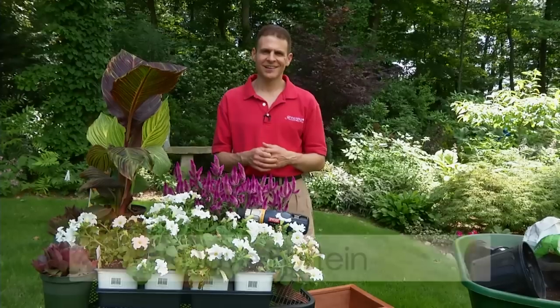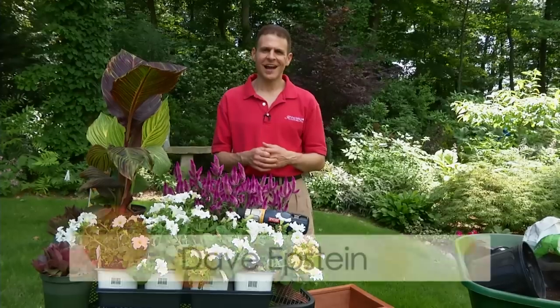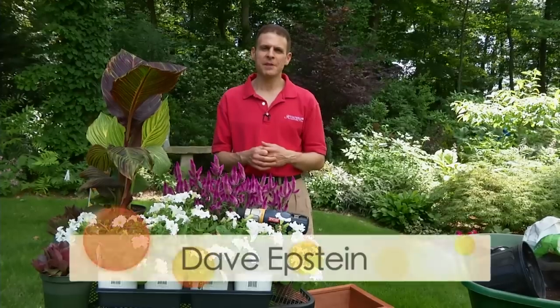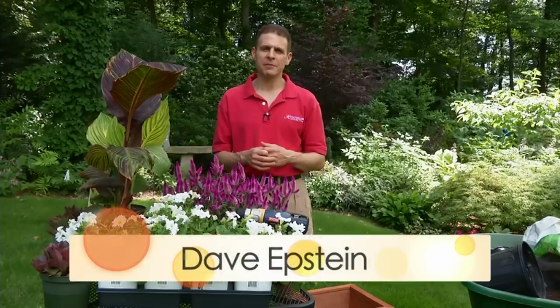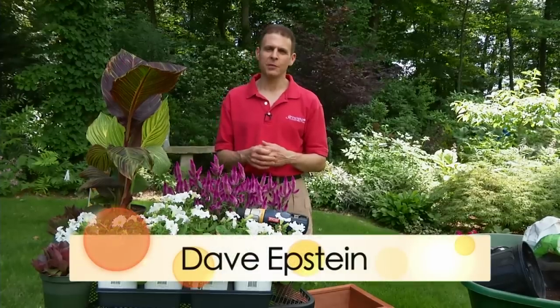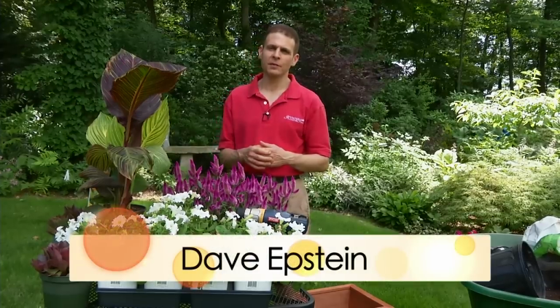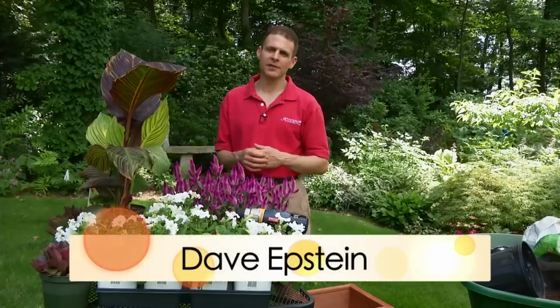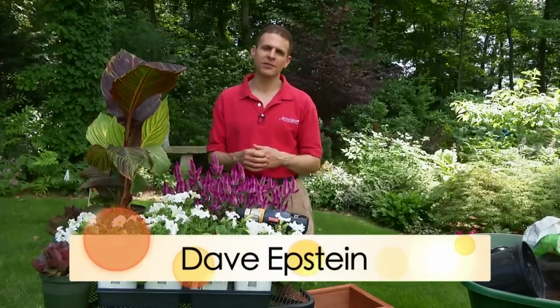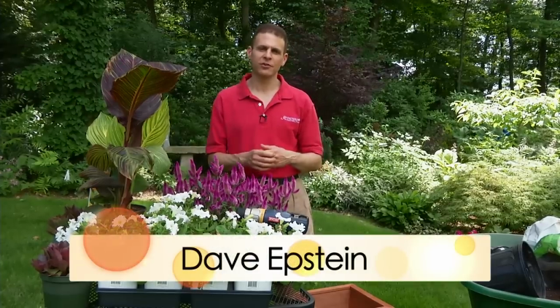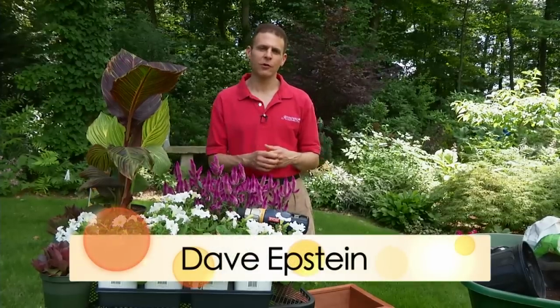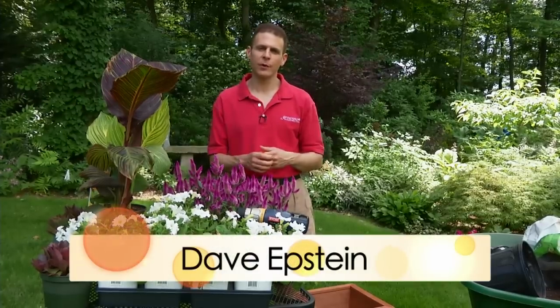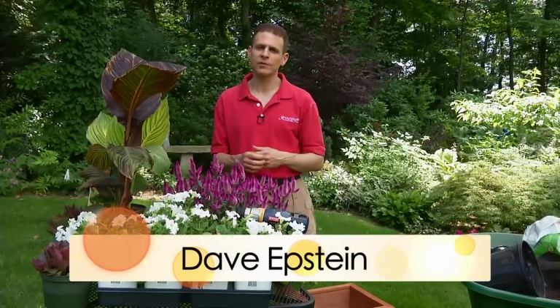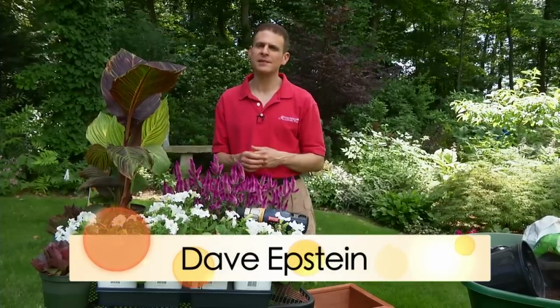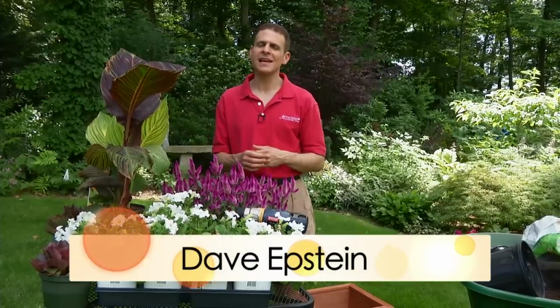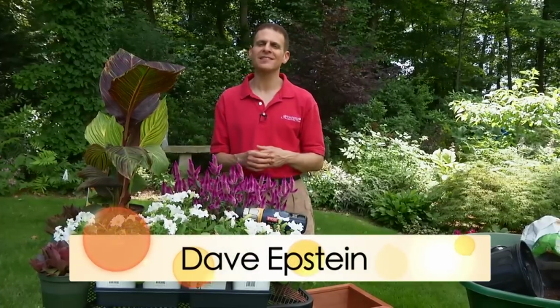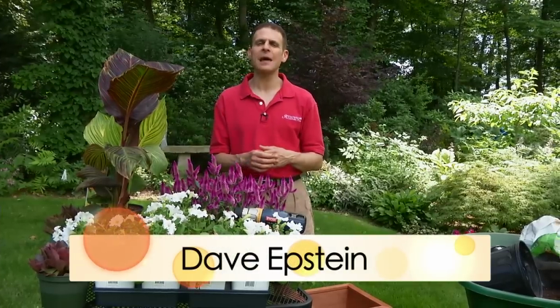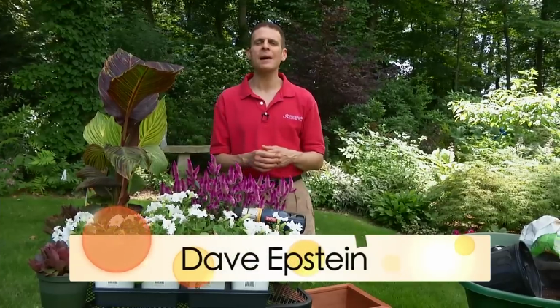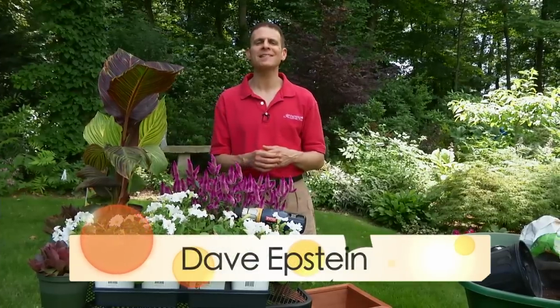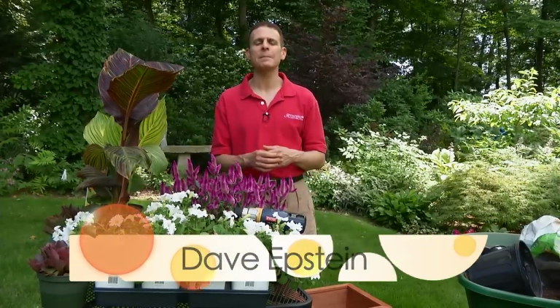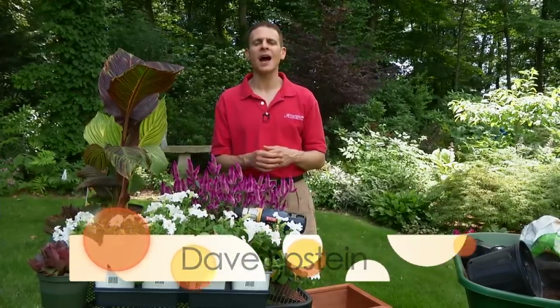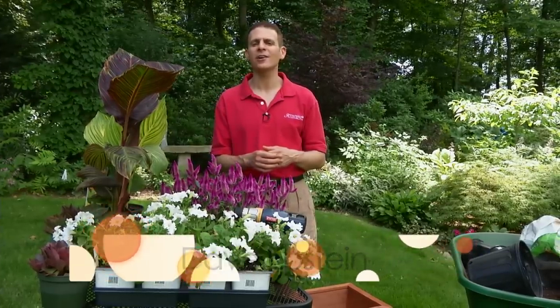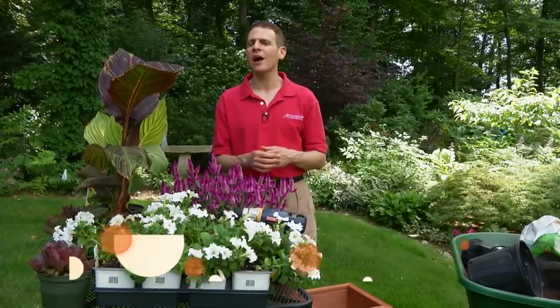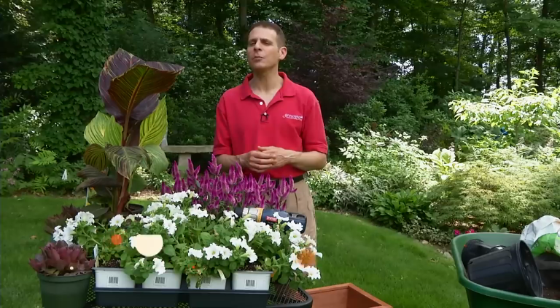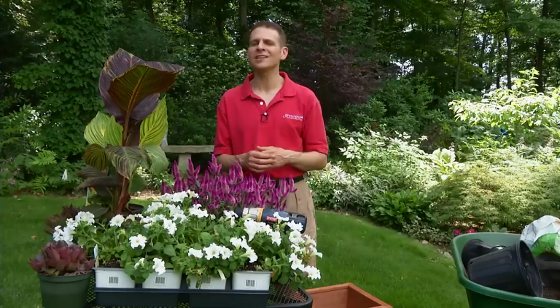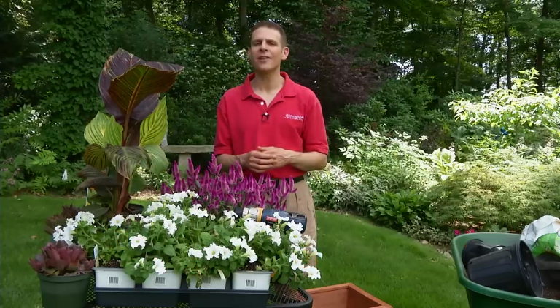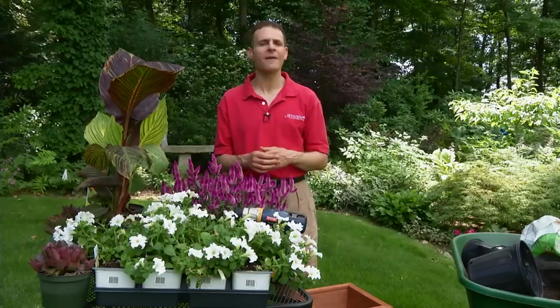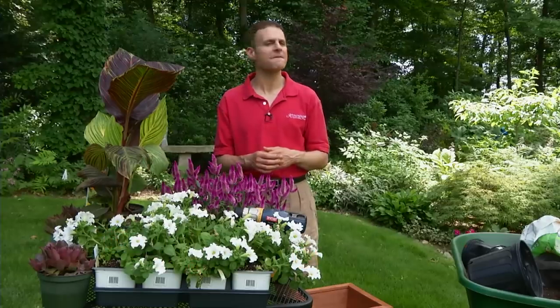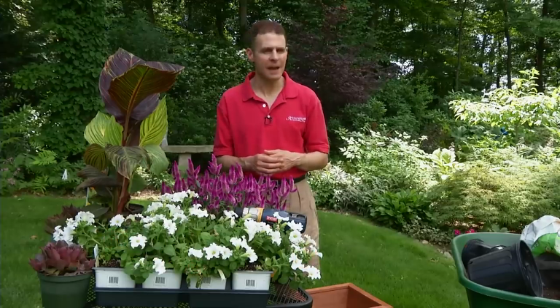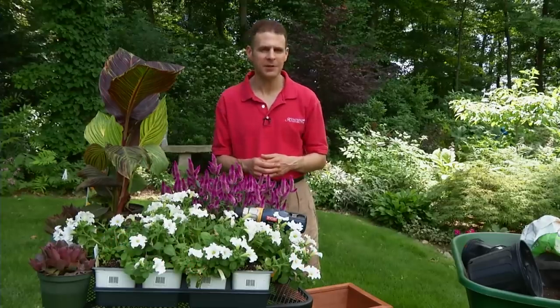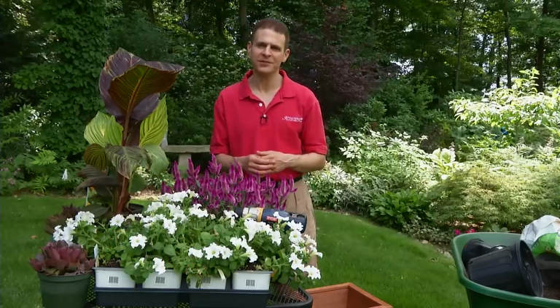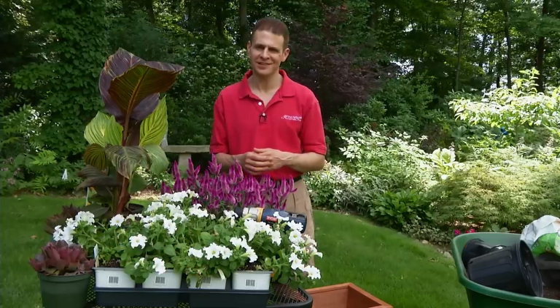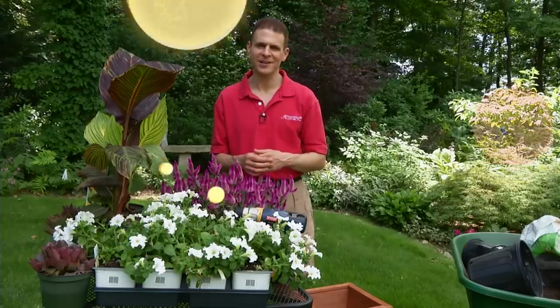Hi, I'm Dave Epstein. Welcome to this edition of Growing Wisdom, and today a step-by-step guide on how to put together a fabulous container.